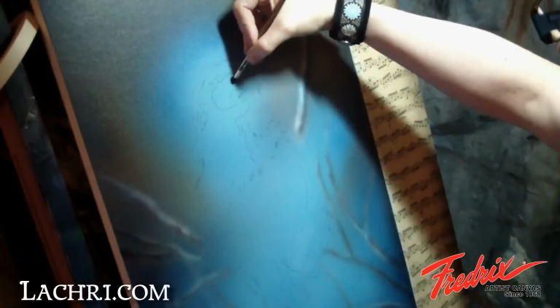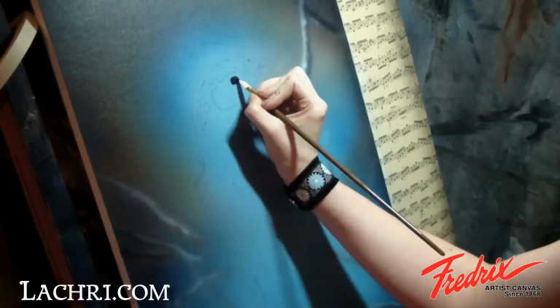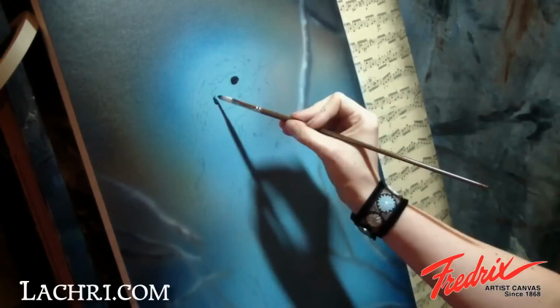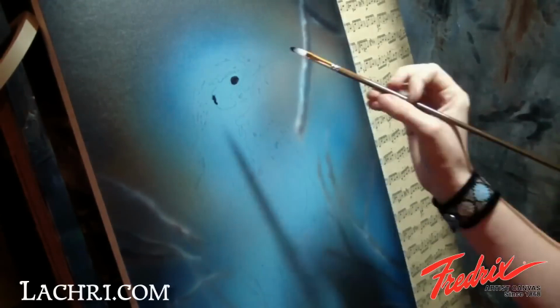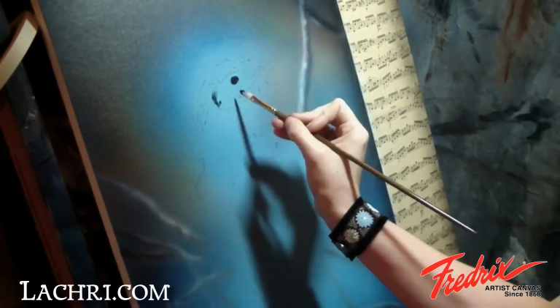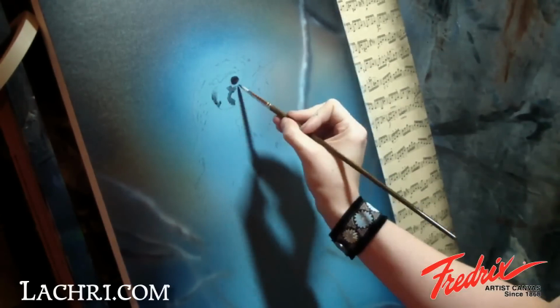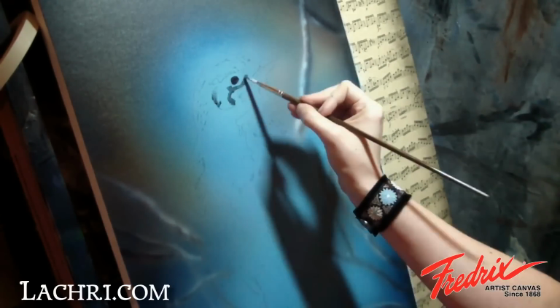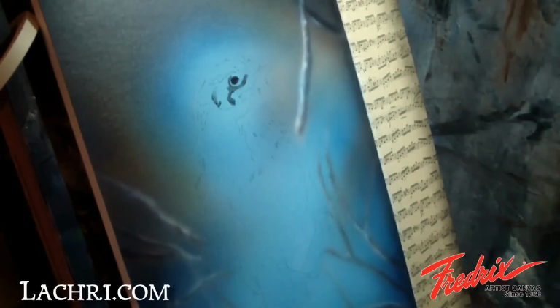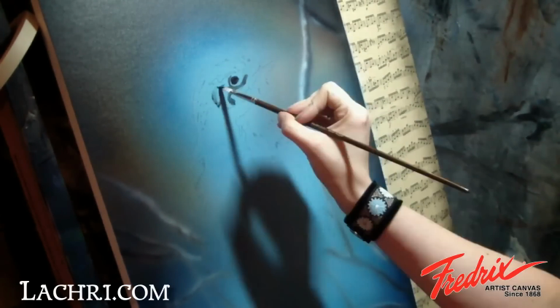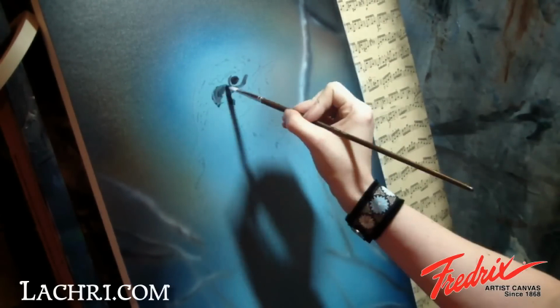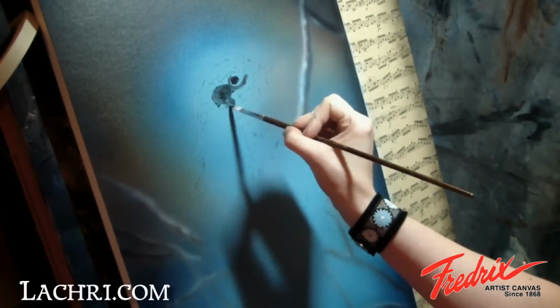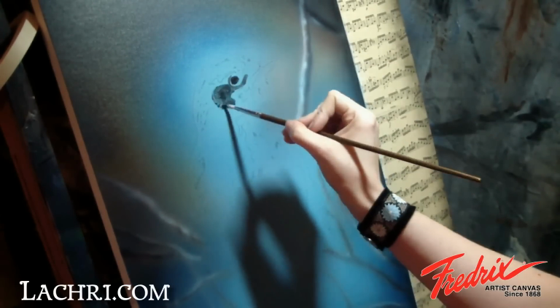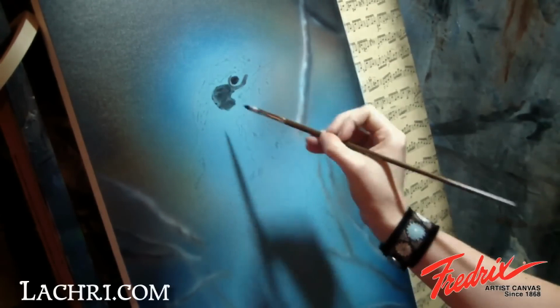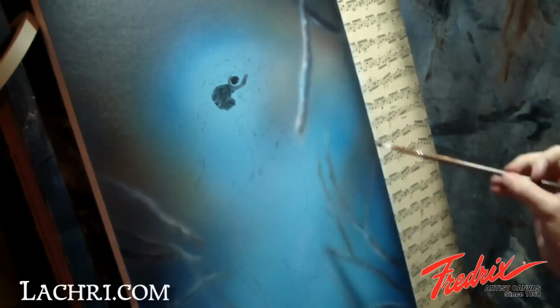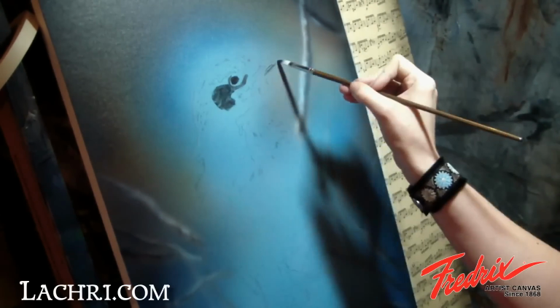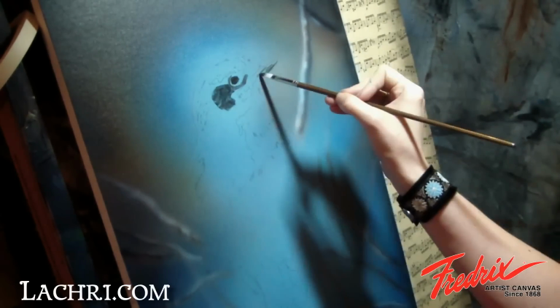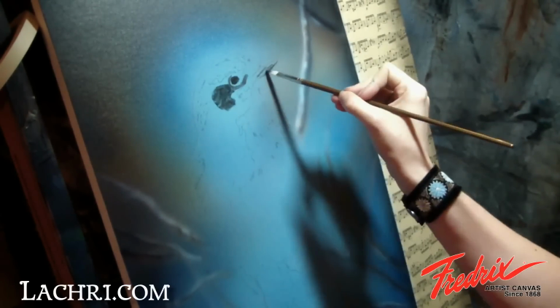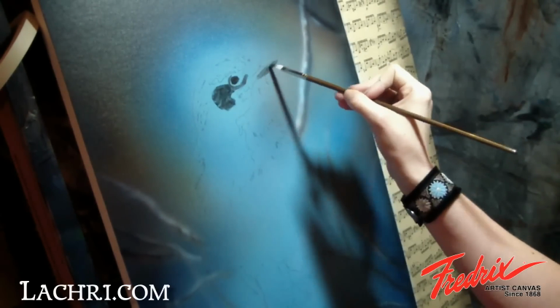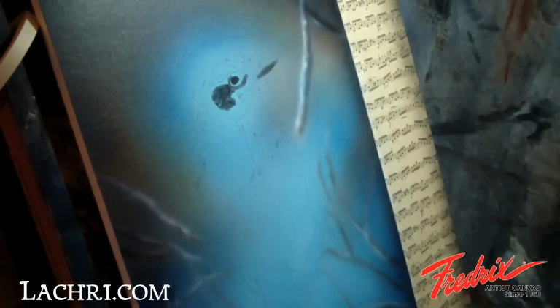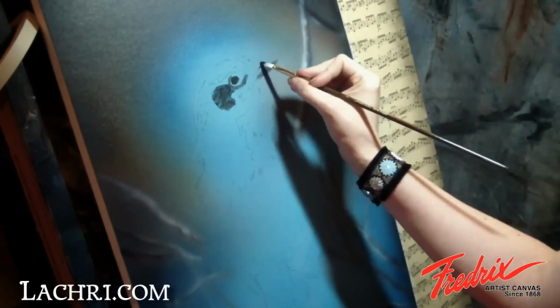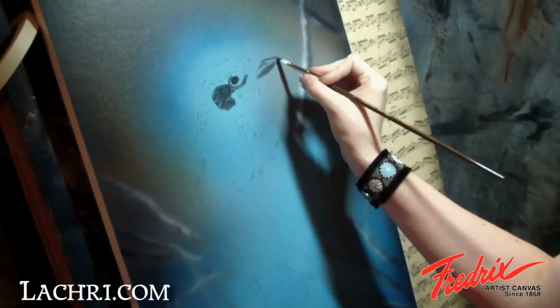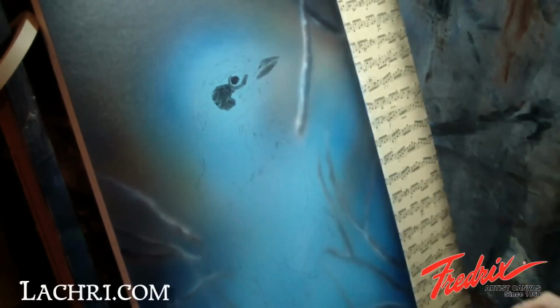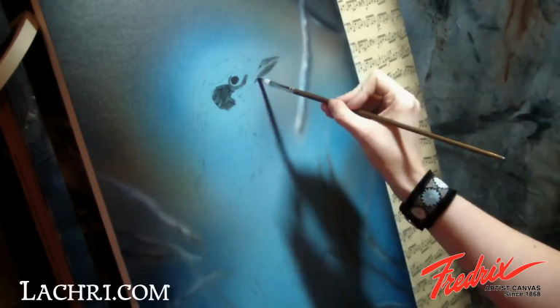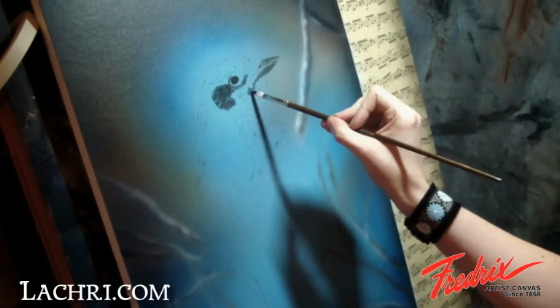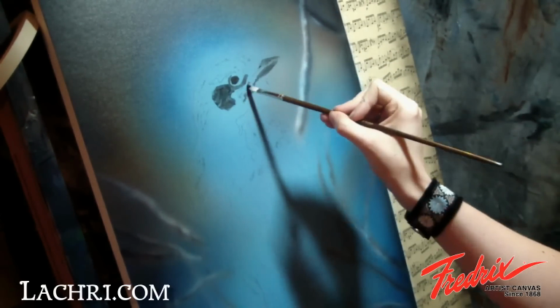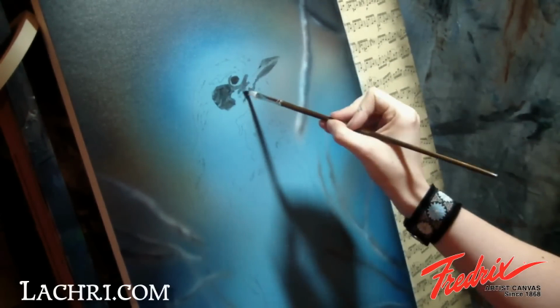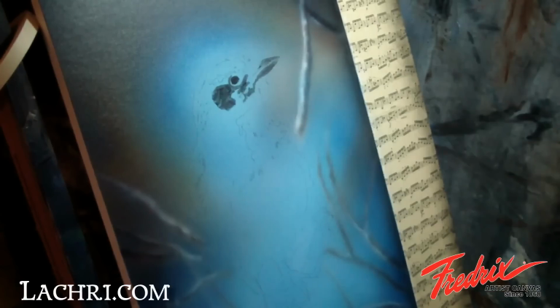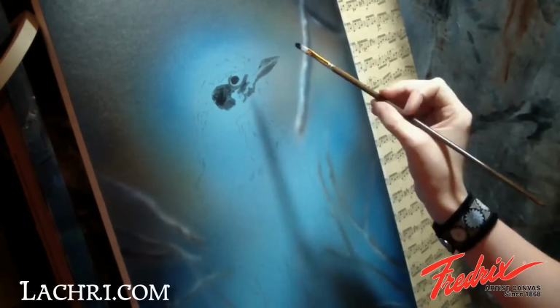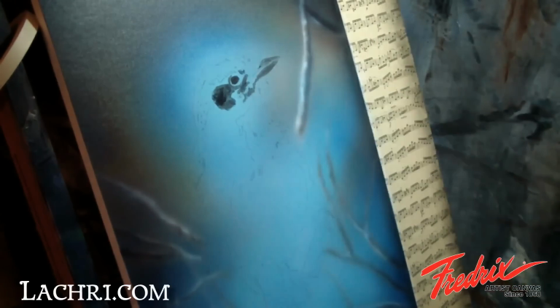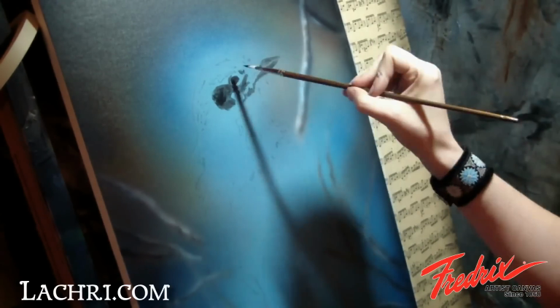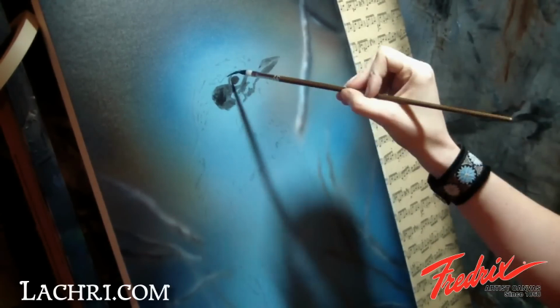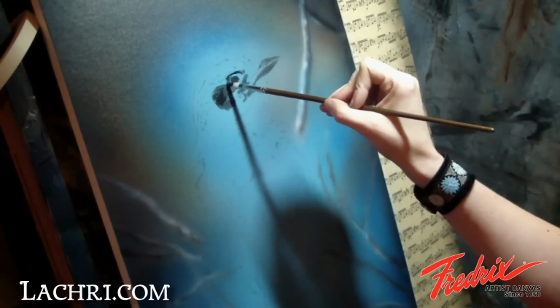For the bird, I switch to using traditional brushwork using acrylics. I start by blocking in all of the dark areas with Mars Black.